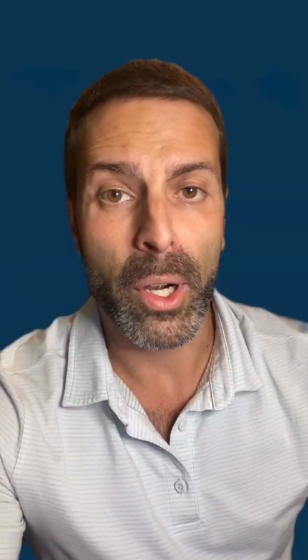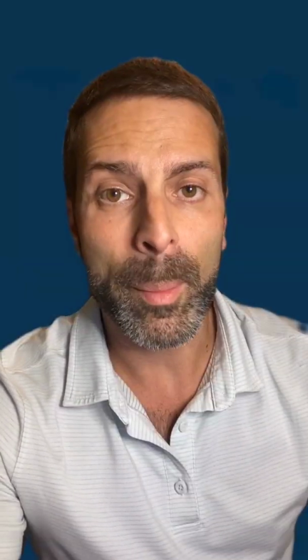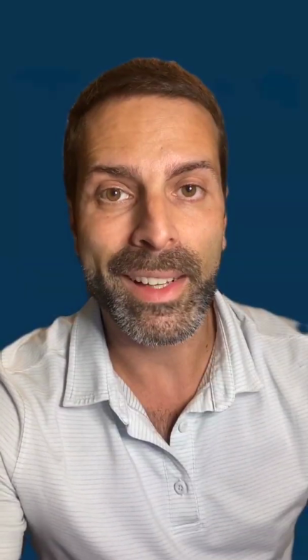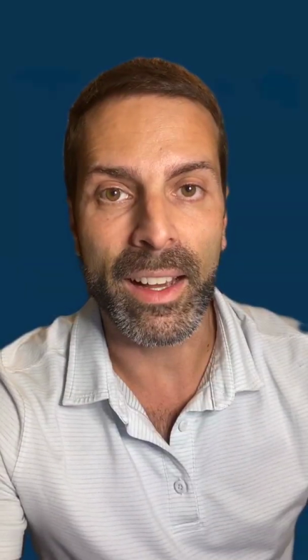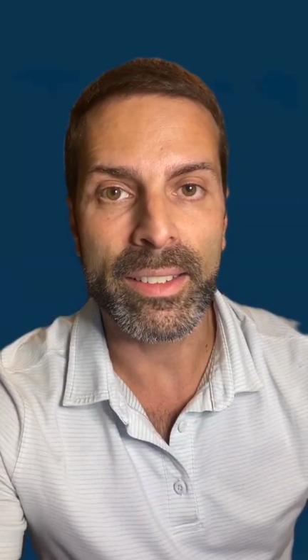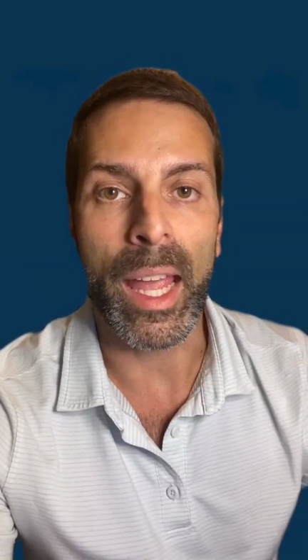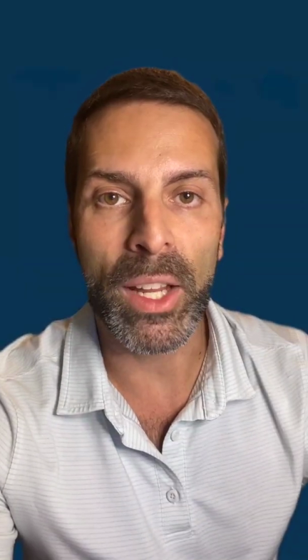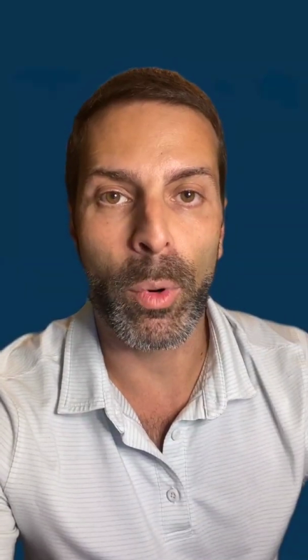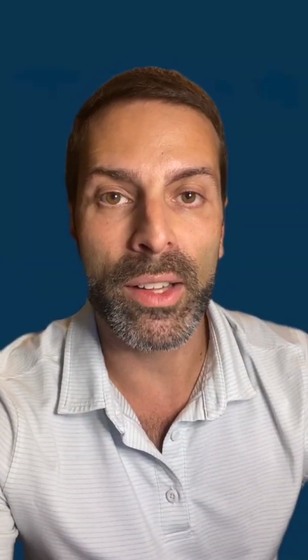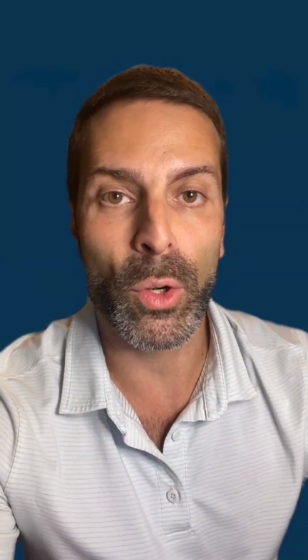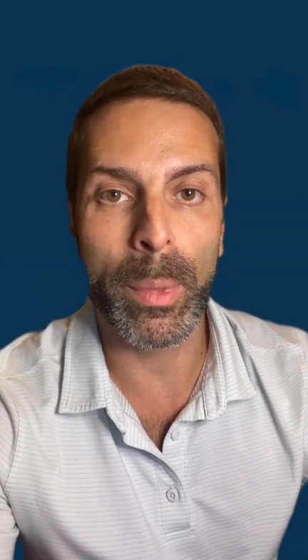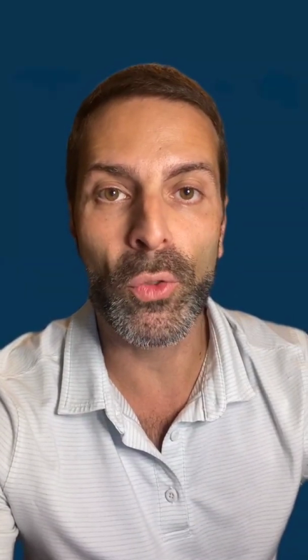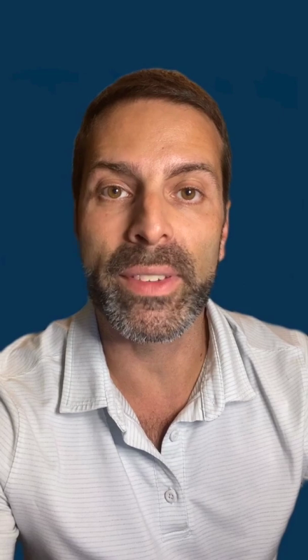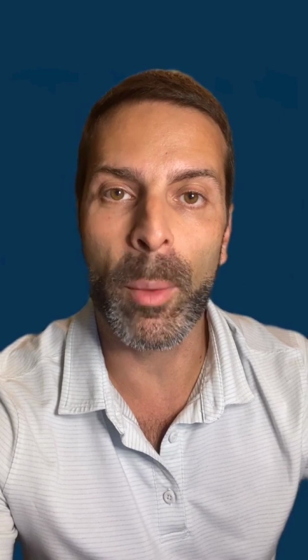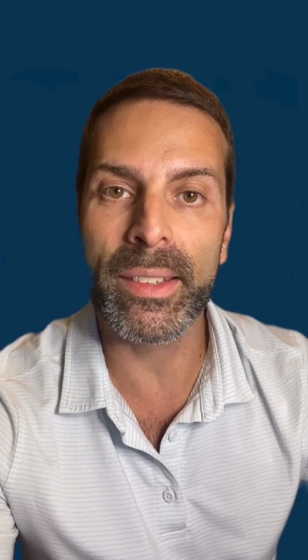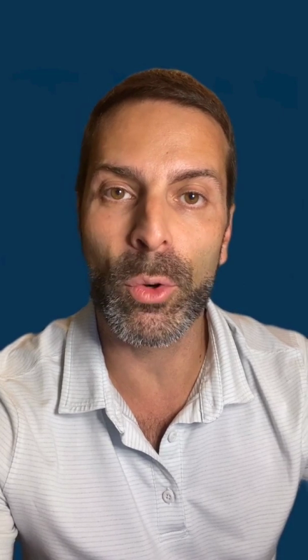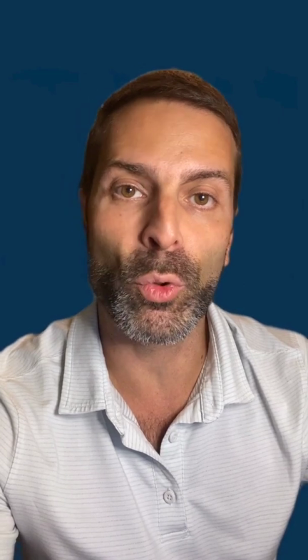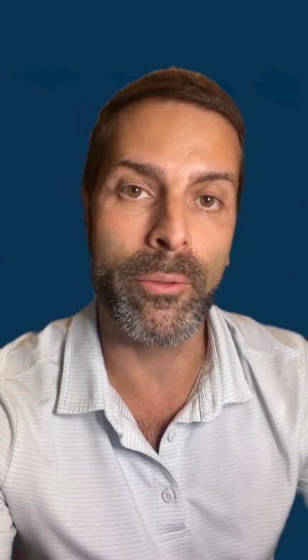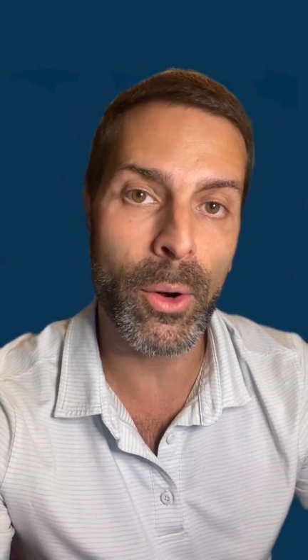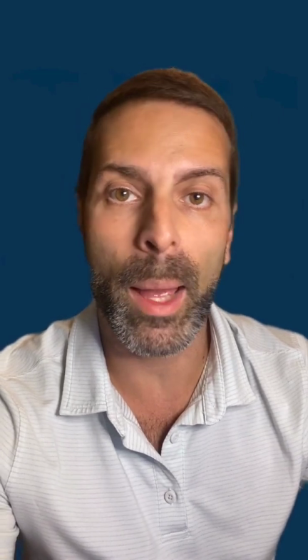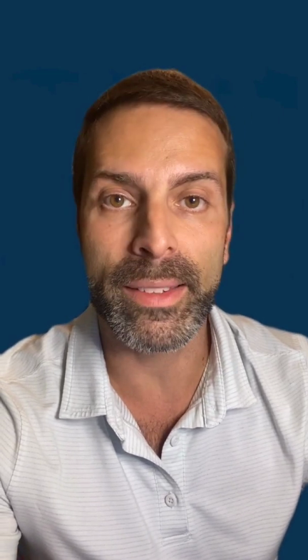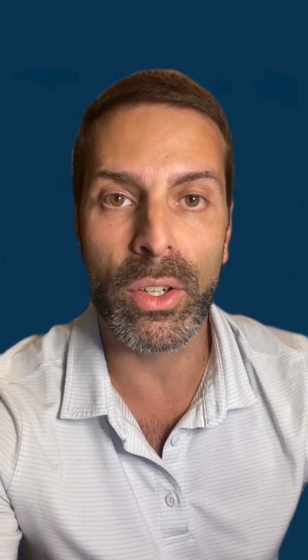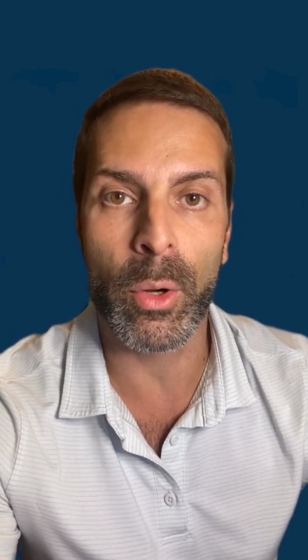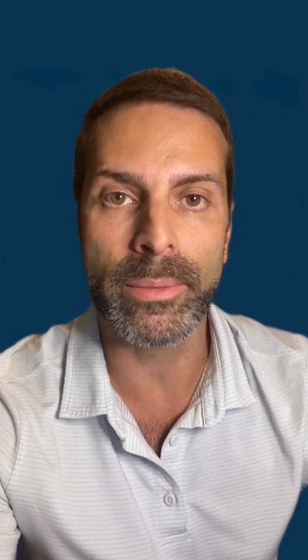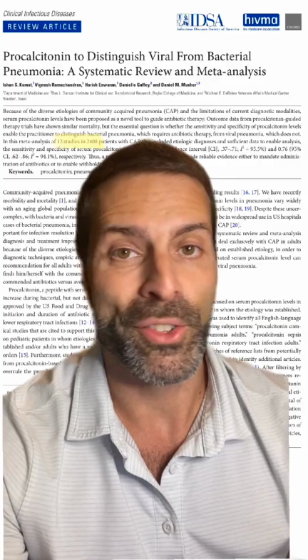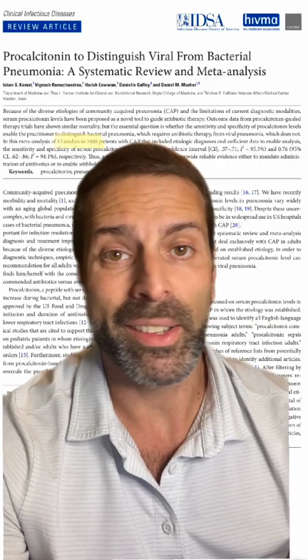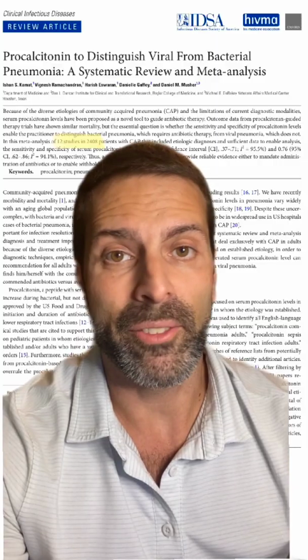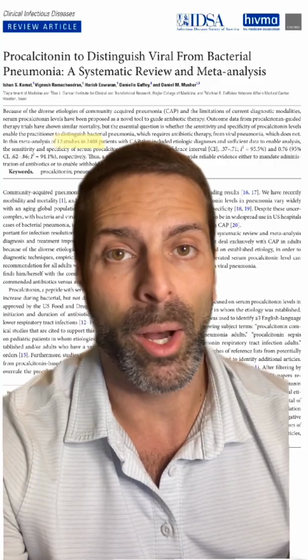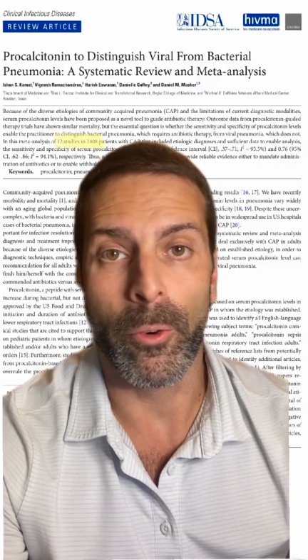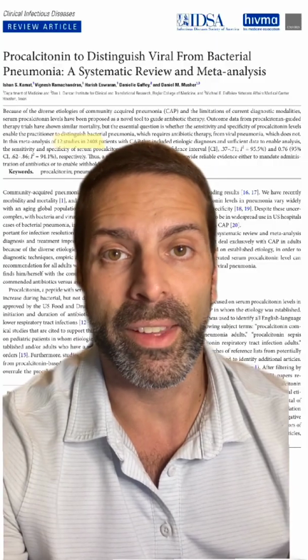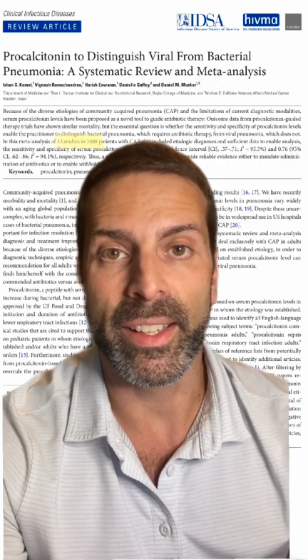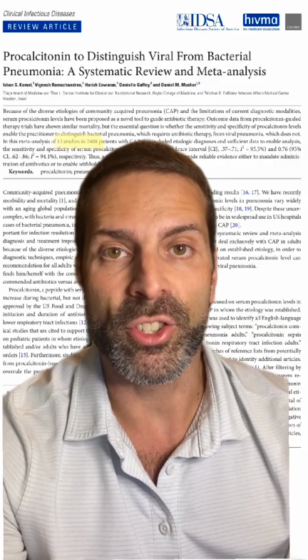But are they misleading us? A place where procalcitonin will be useful is to help us distinguish between viral and bacterial pneumonia. Turns out it's not very helpful for this indication.